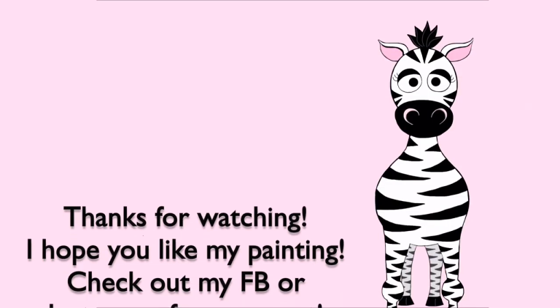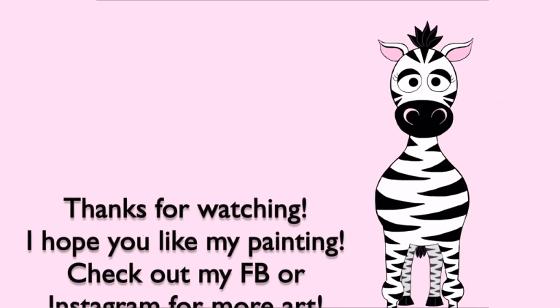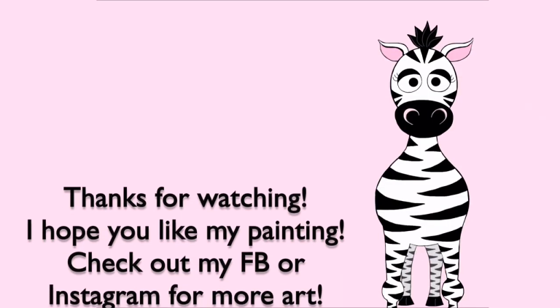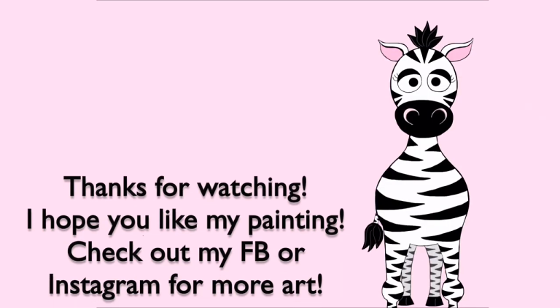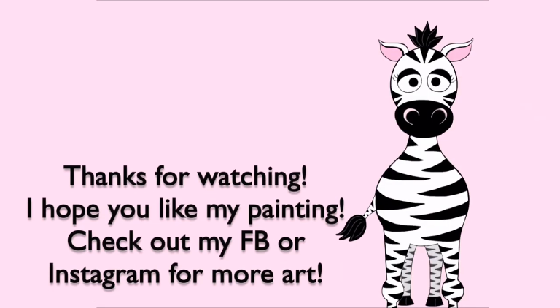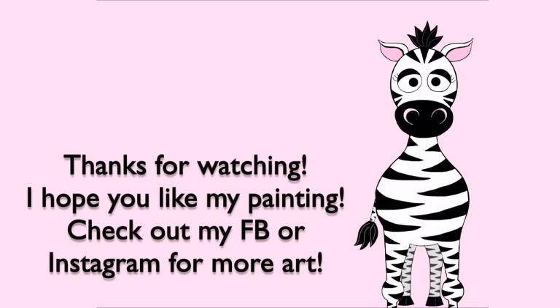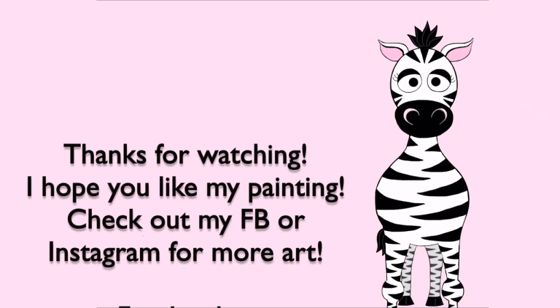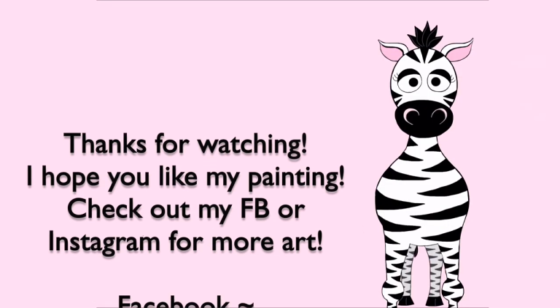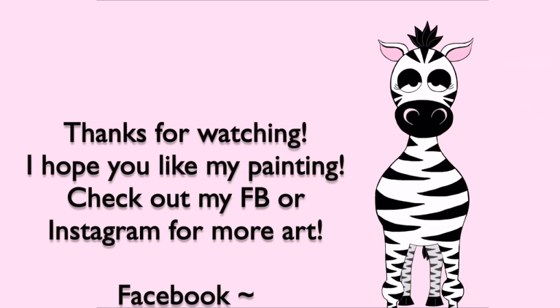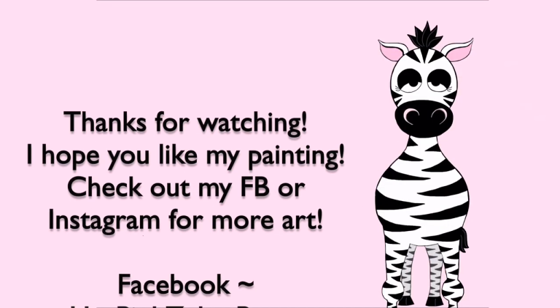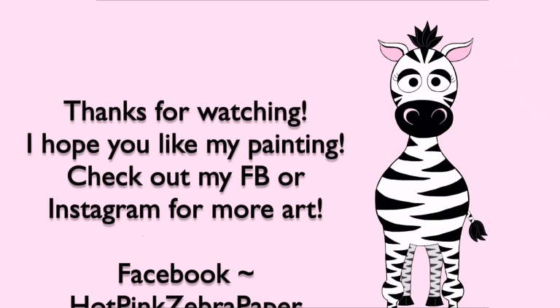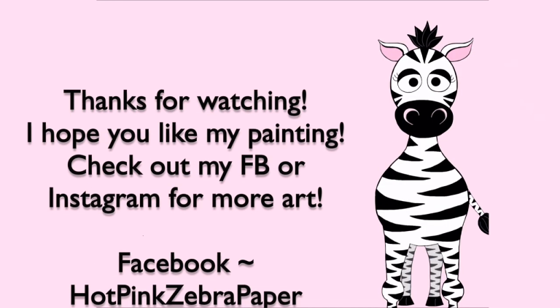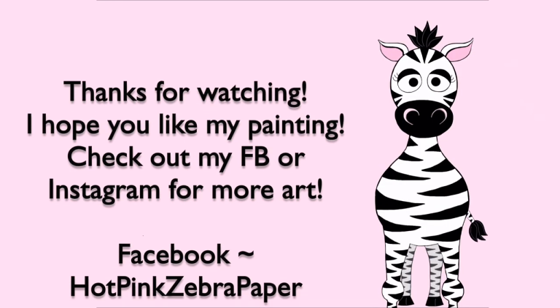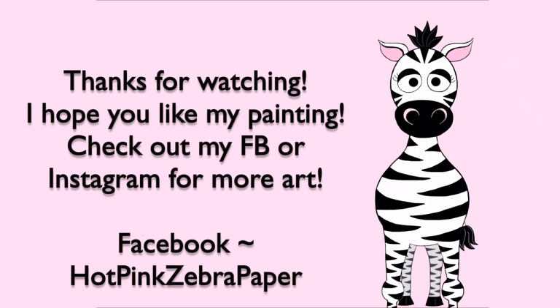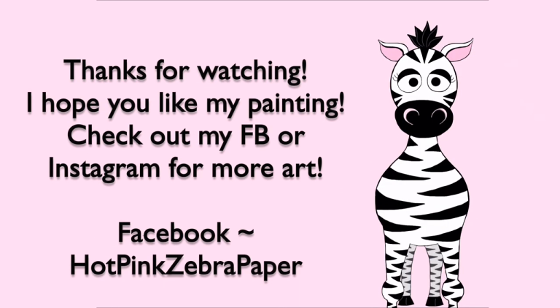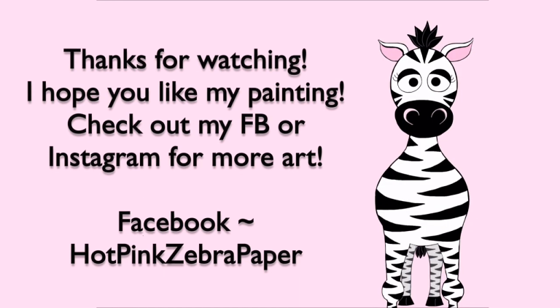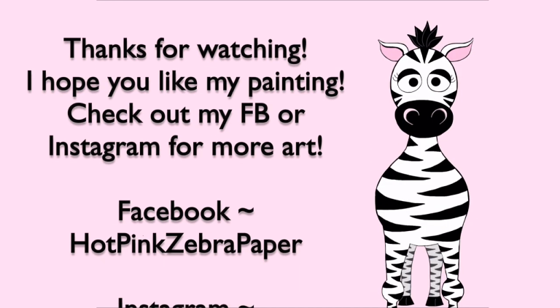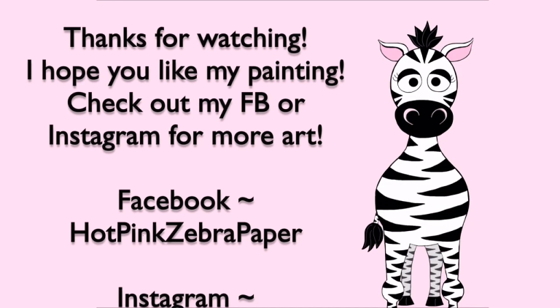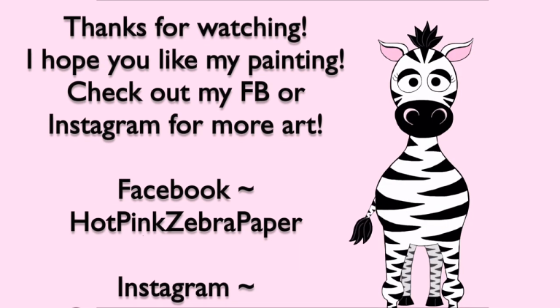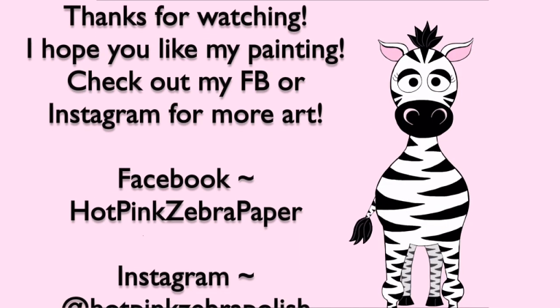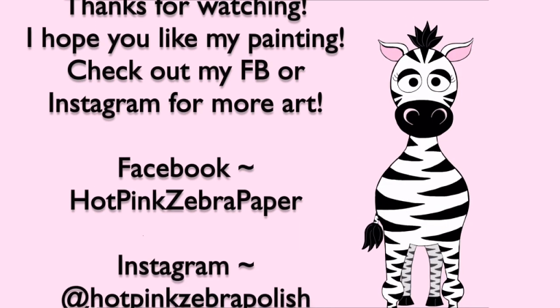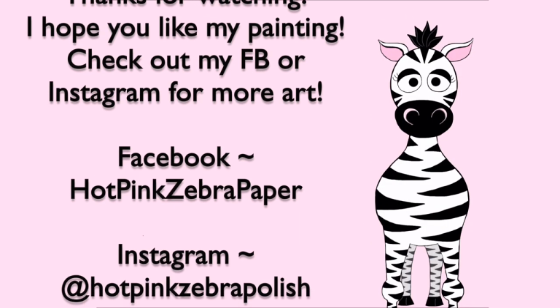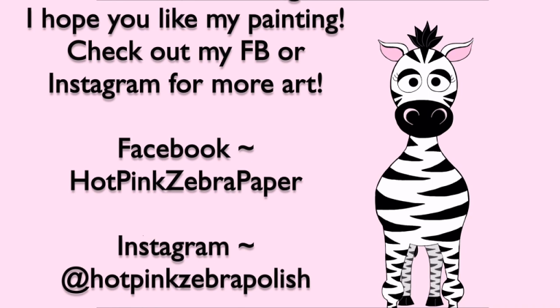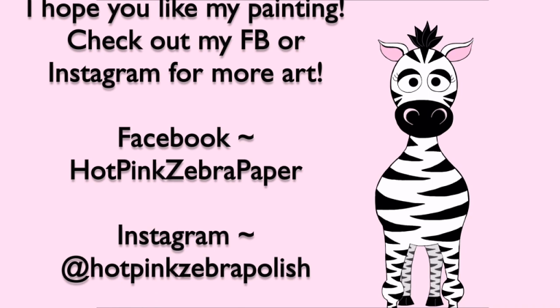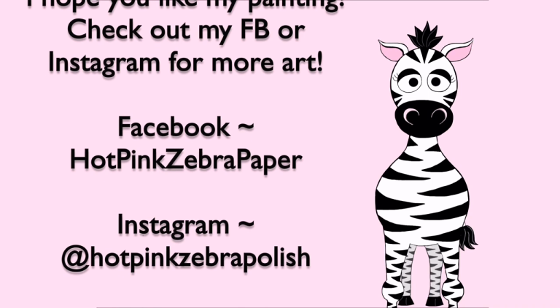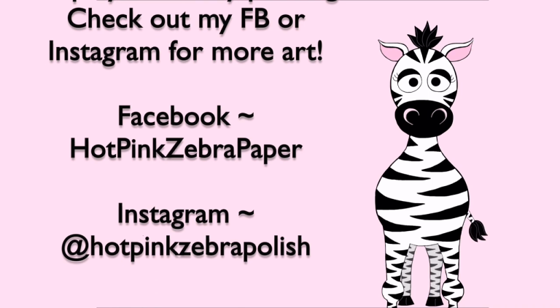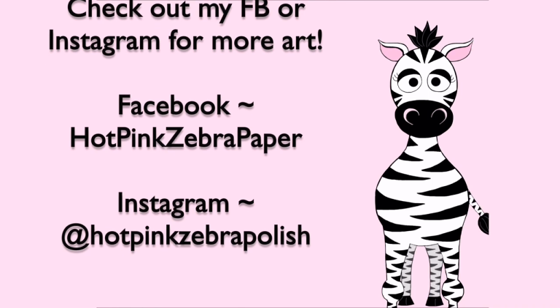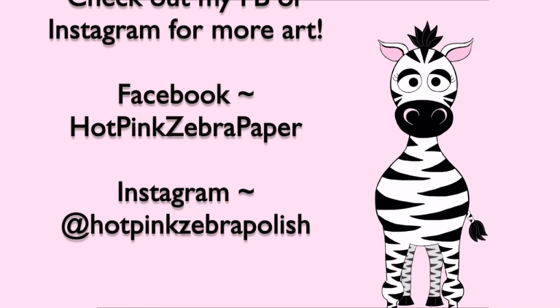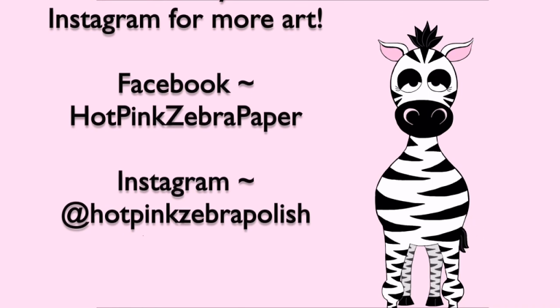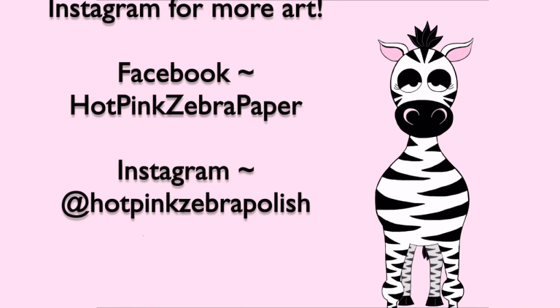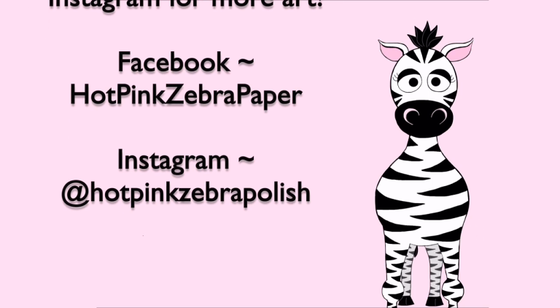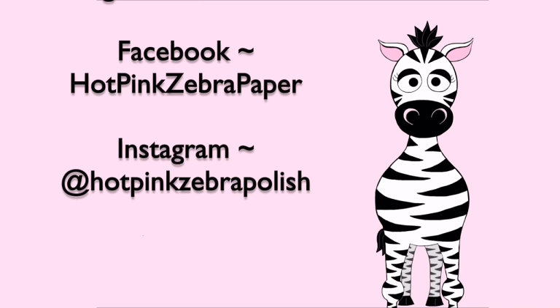I hope you guys like this video. Please check out my Facebook and Instagram for more of my art, and I will see you in my next video.